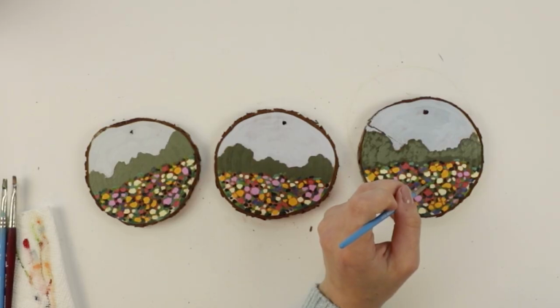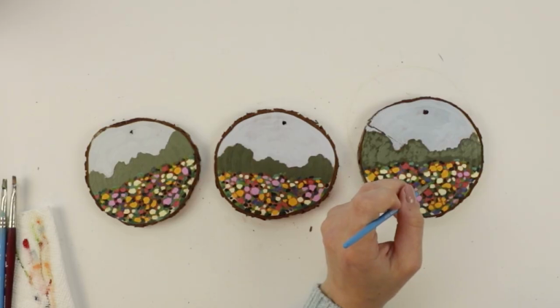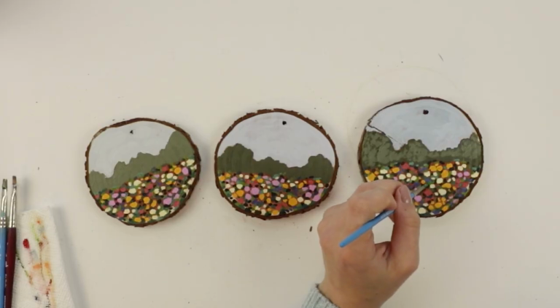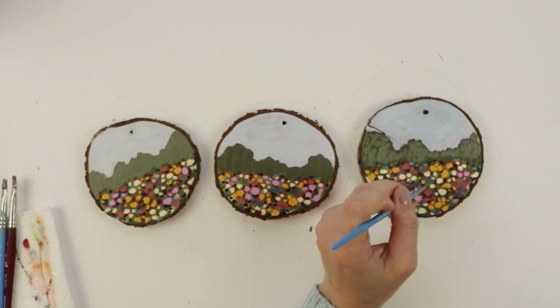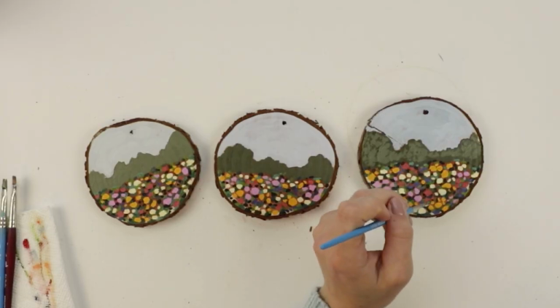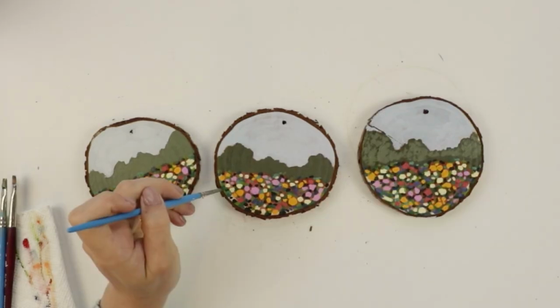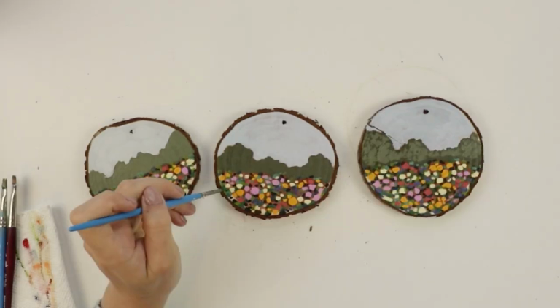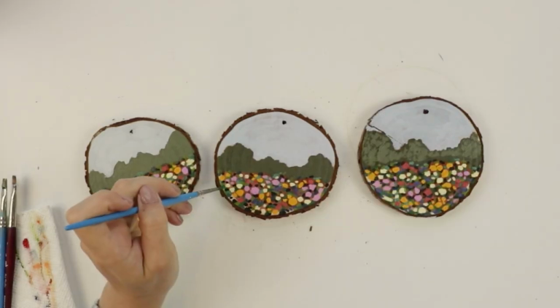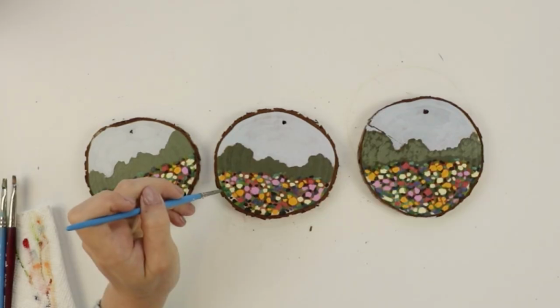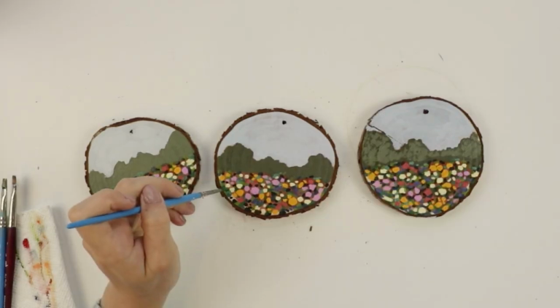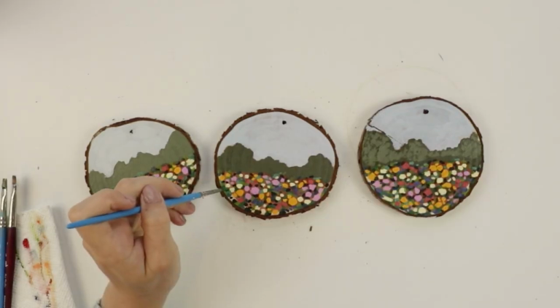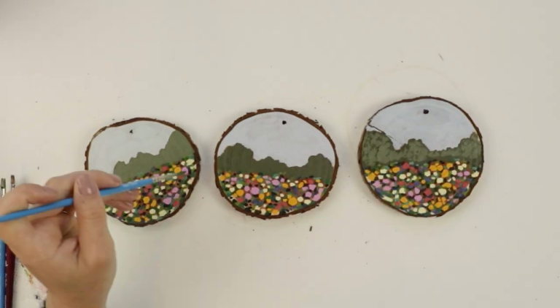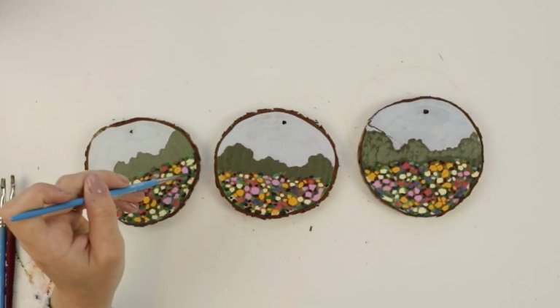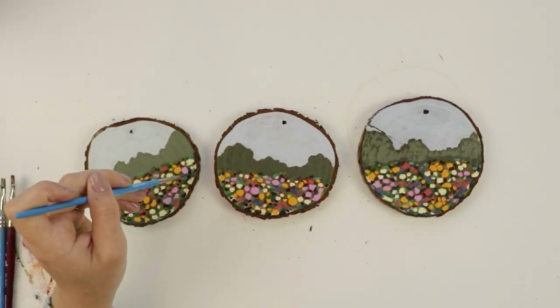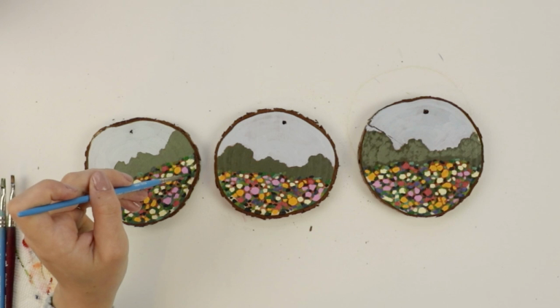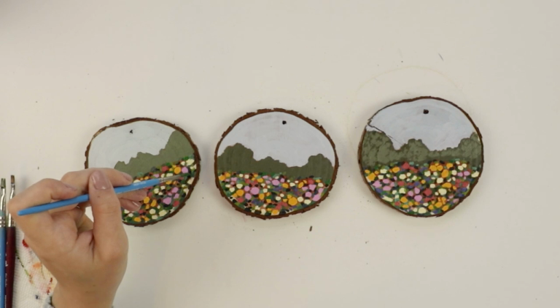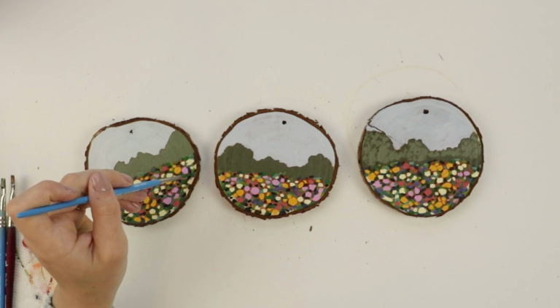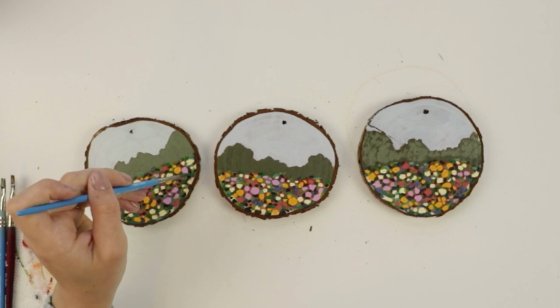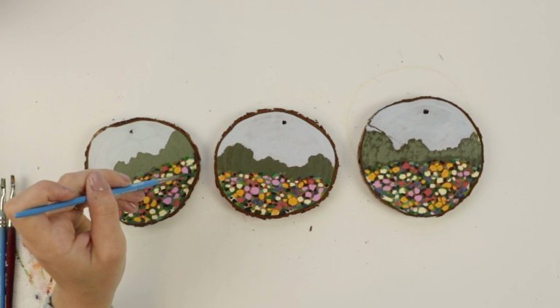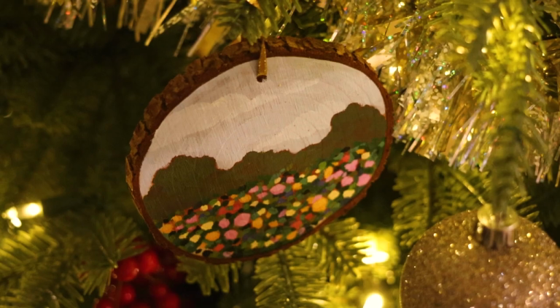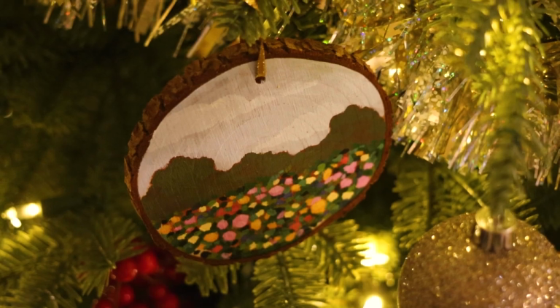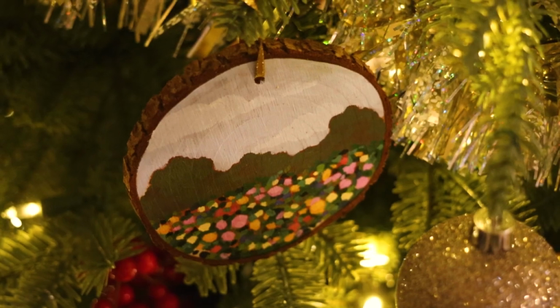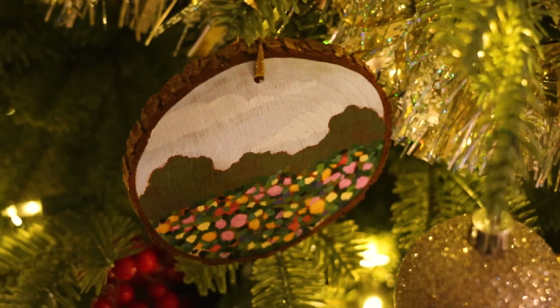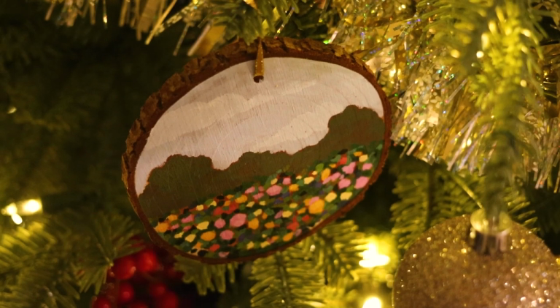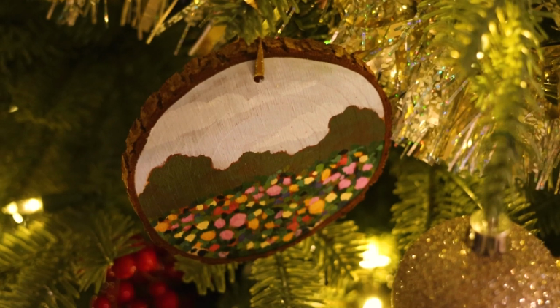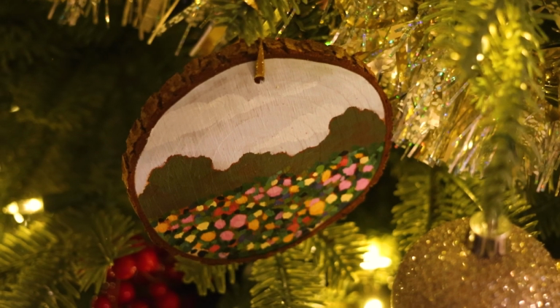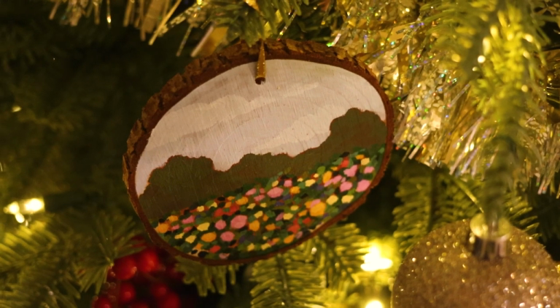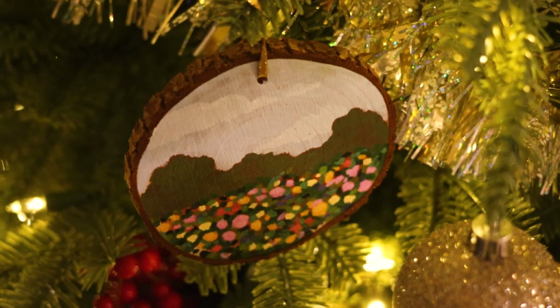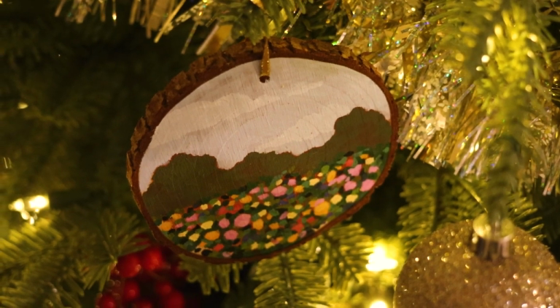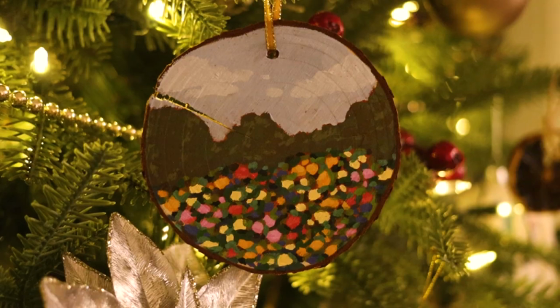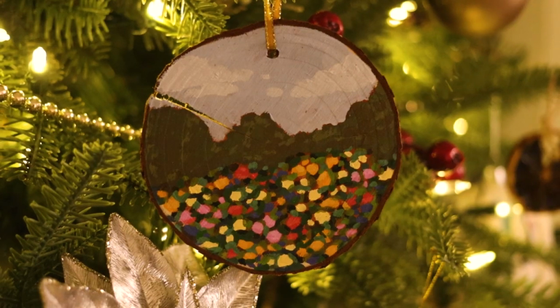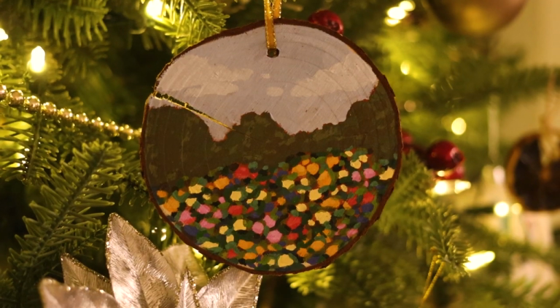I lost the footage for these ones. So here's three wildflower ornaments — enjoy.